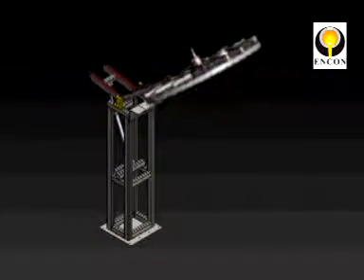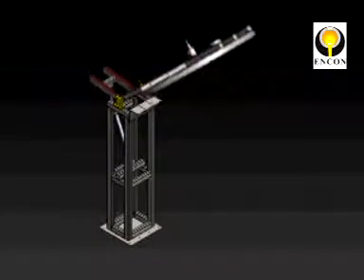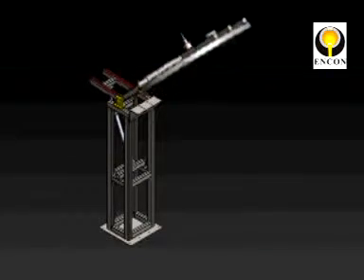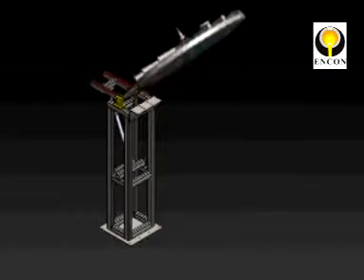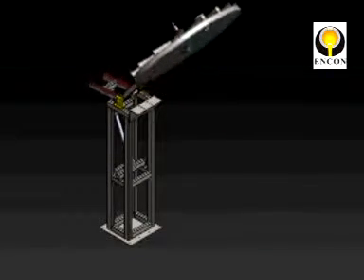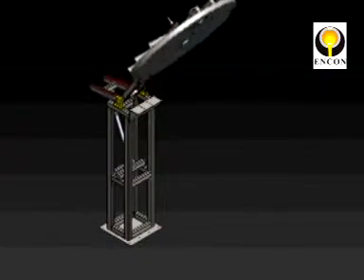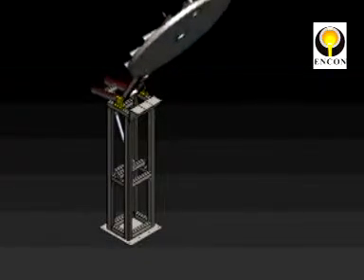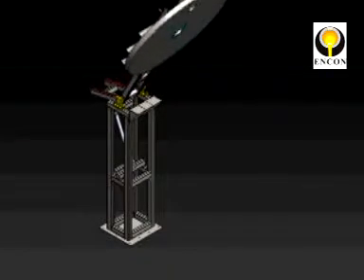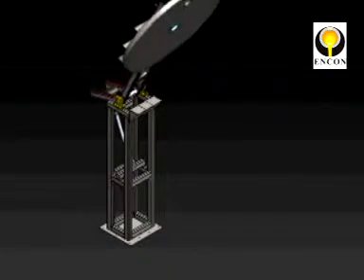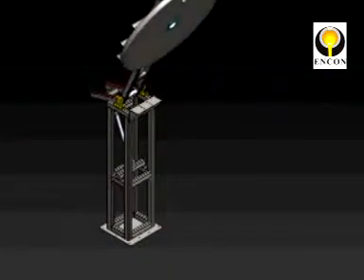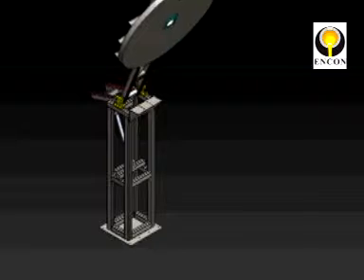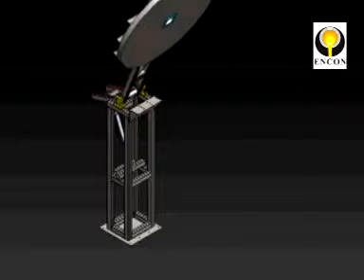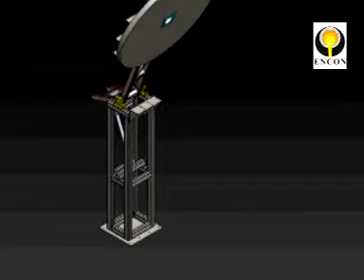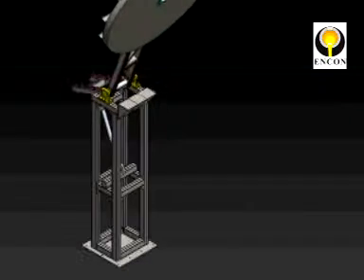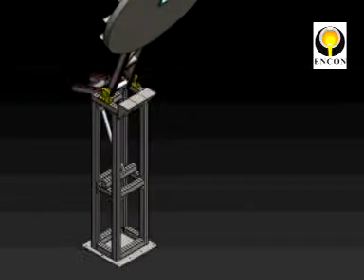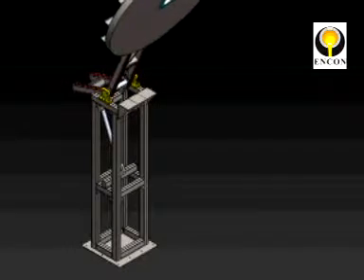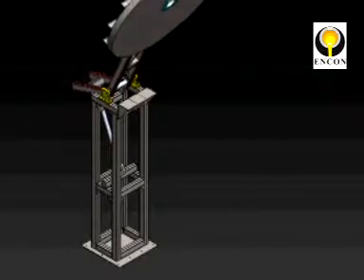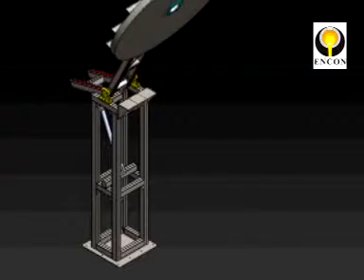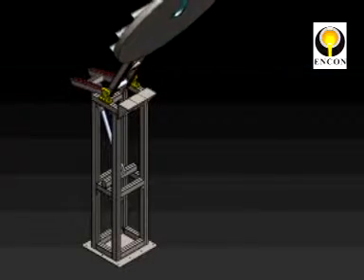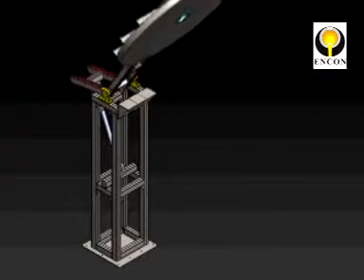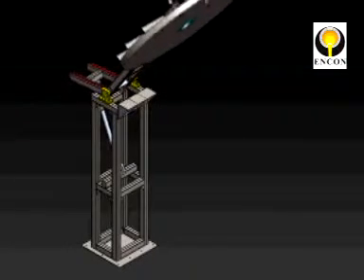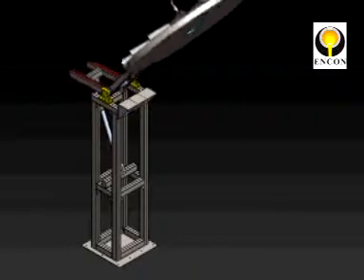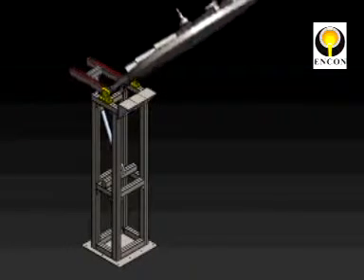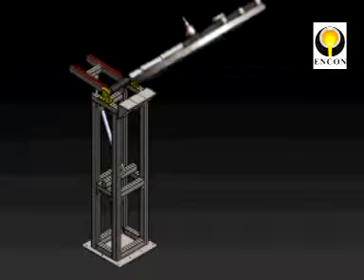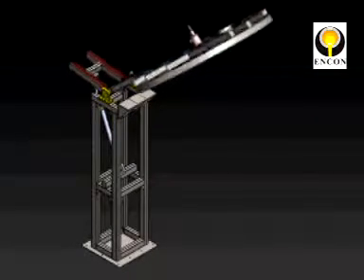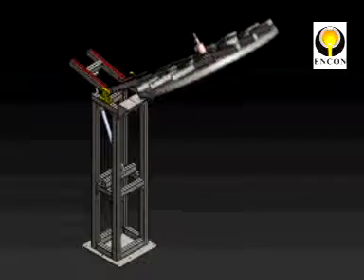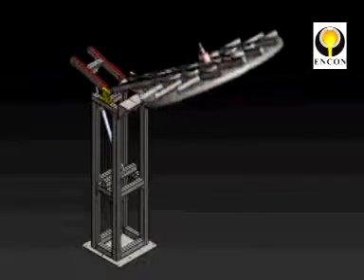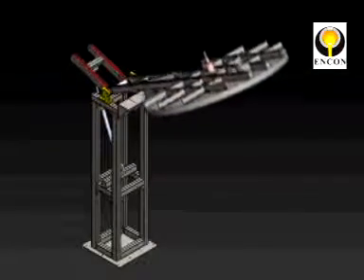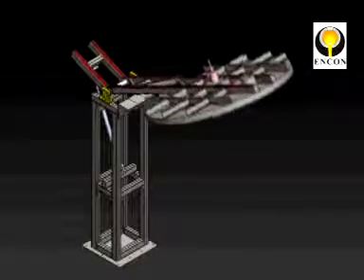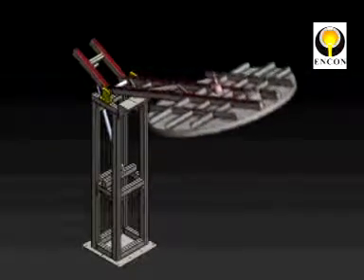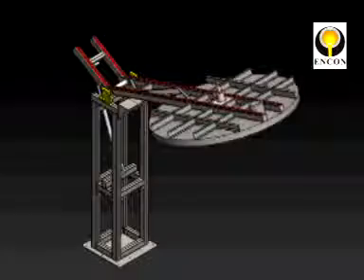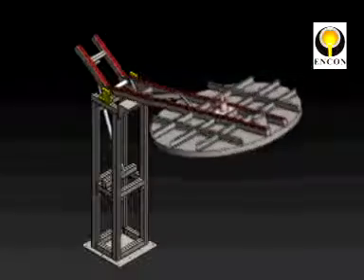Our Encol pre-heaters are not only saving energy costs, but they are also rugged, versatile, and easy to maintain.